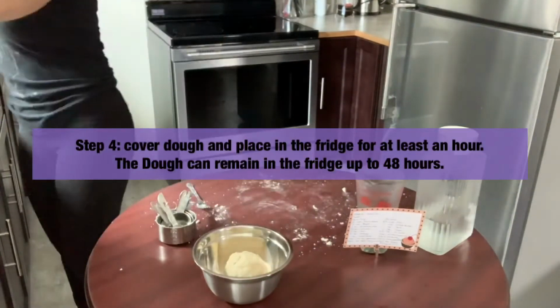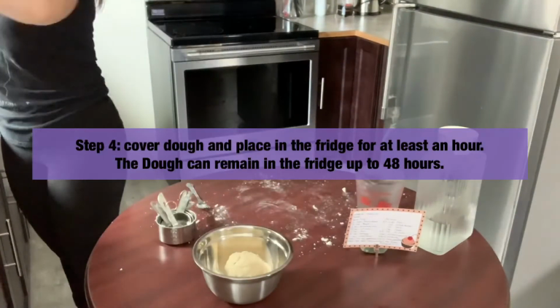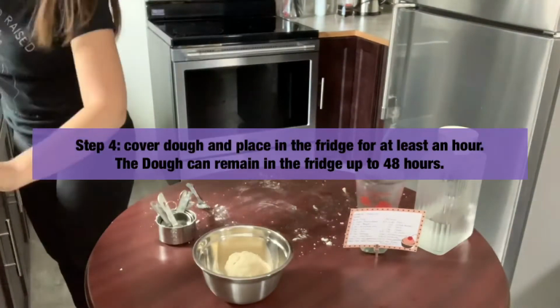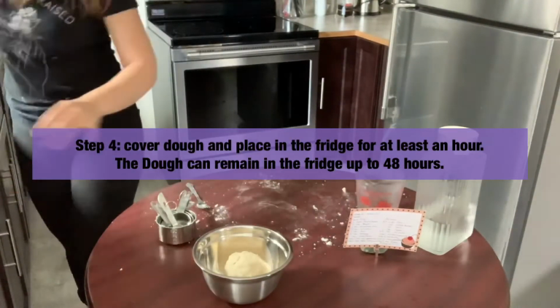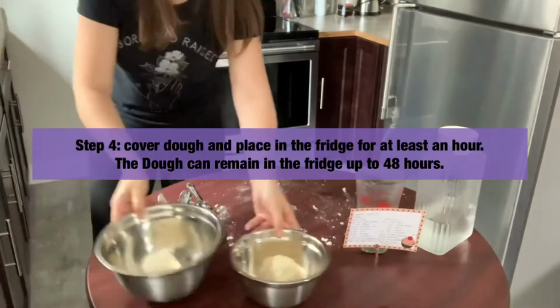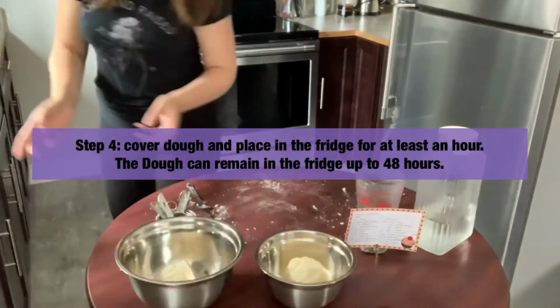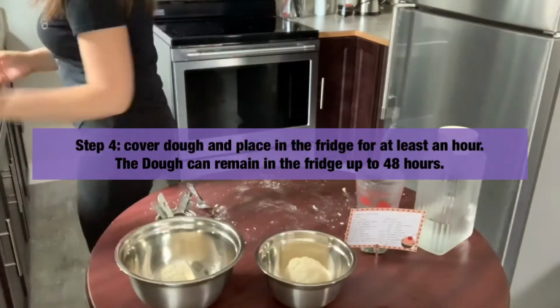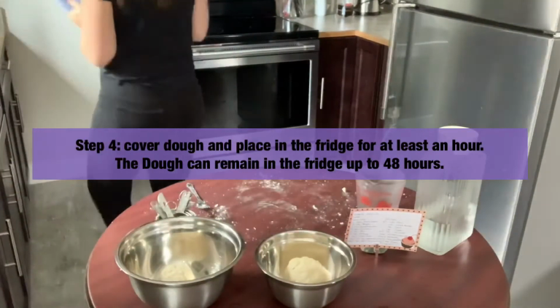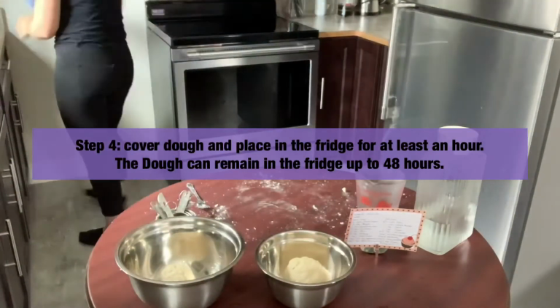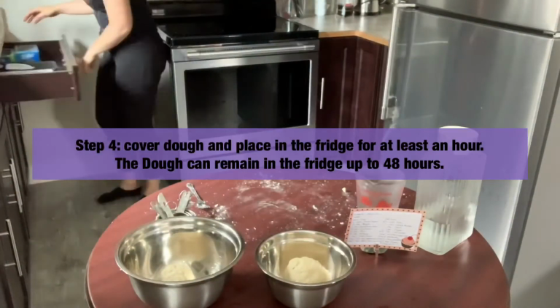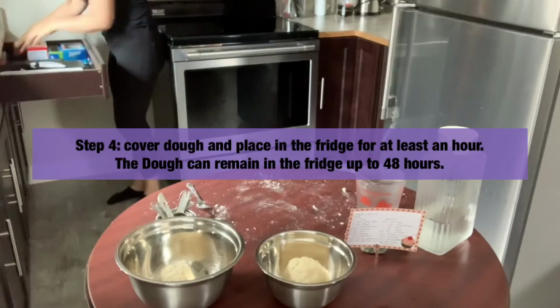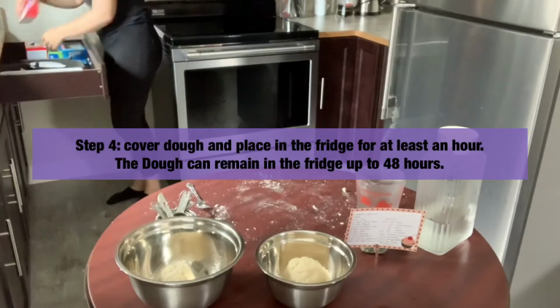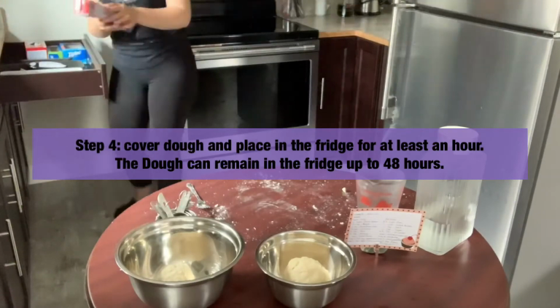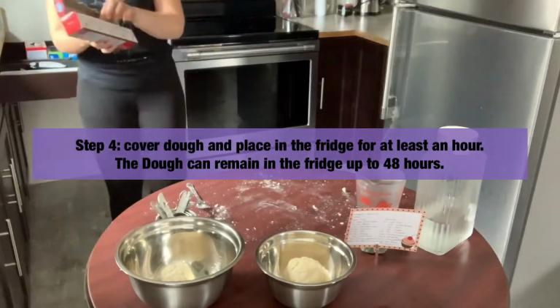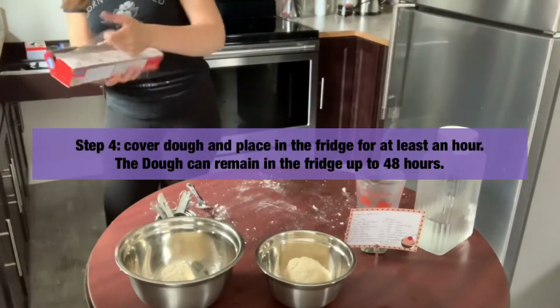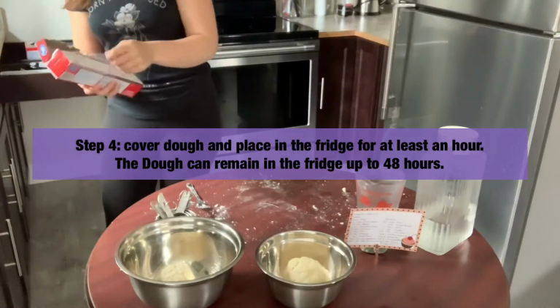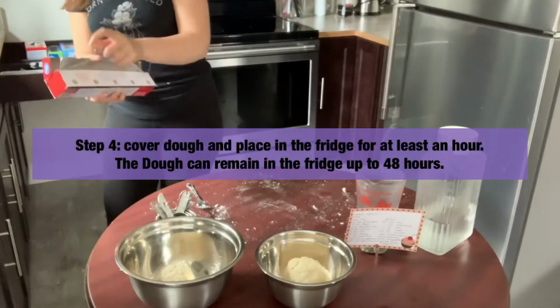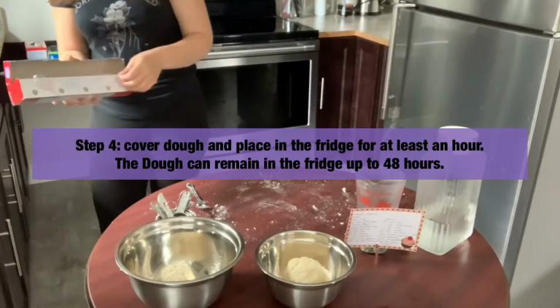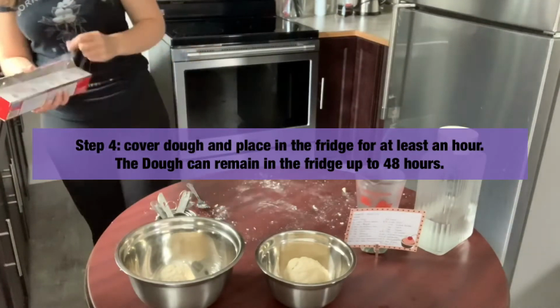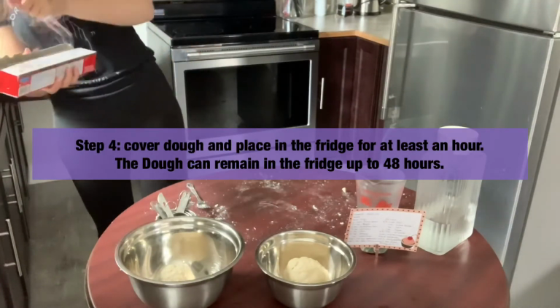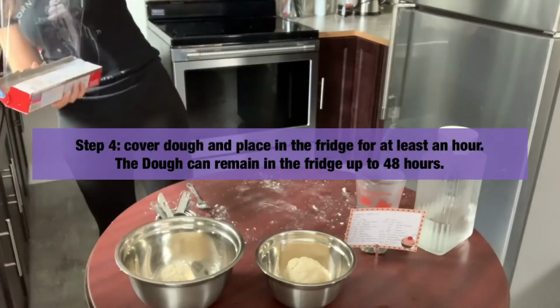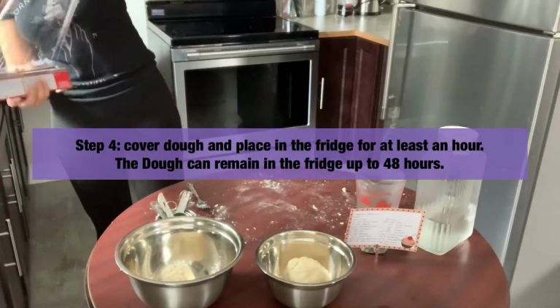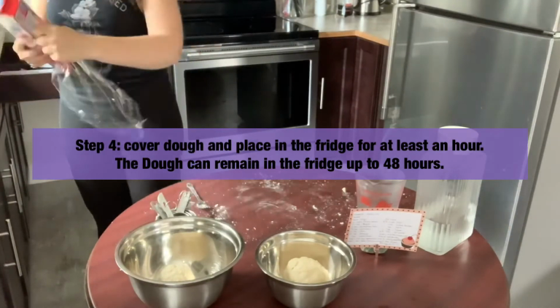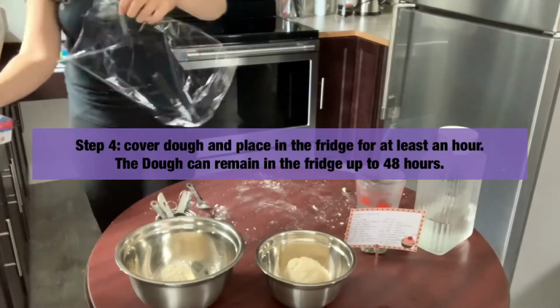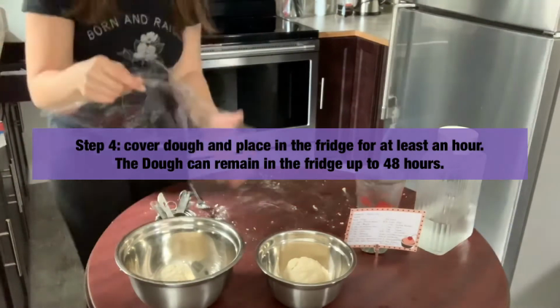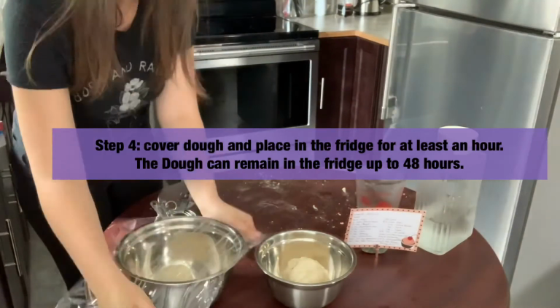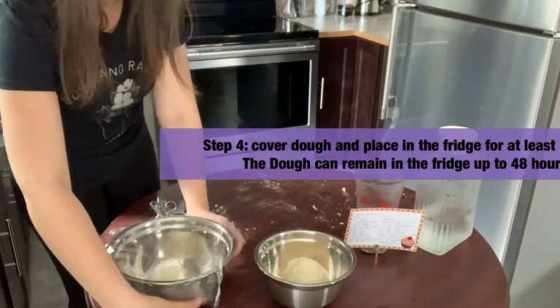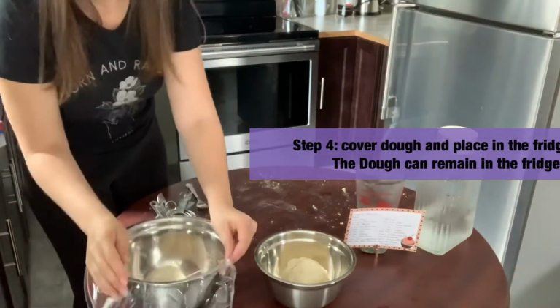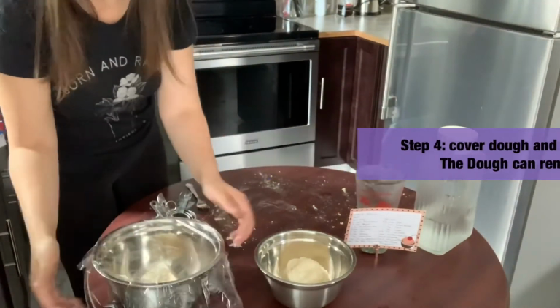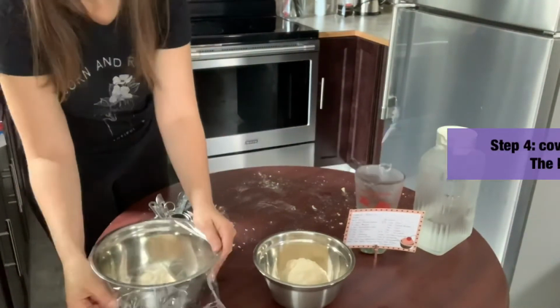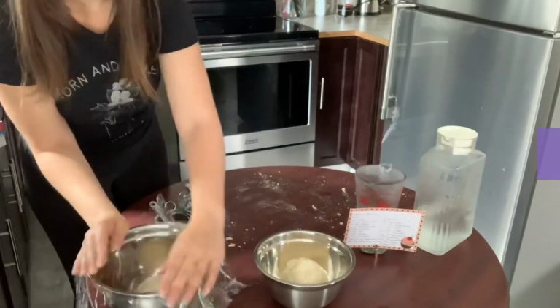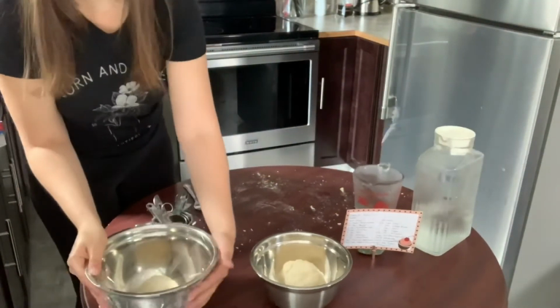Step four: cover the dough and place in the fridge for at least an hour. The dough can remain in the fridge for up to 48 hours.